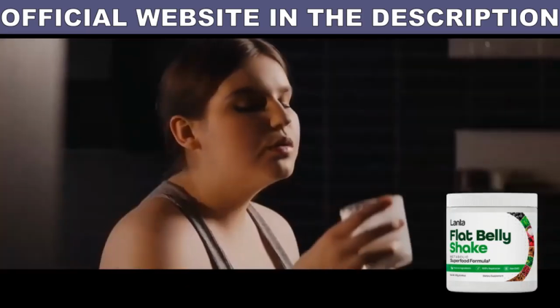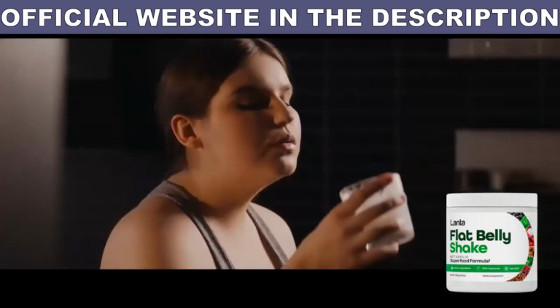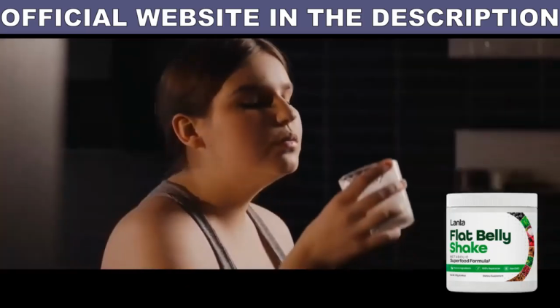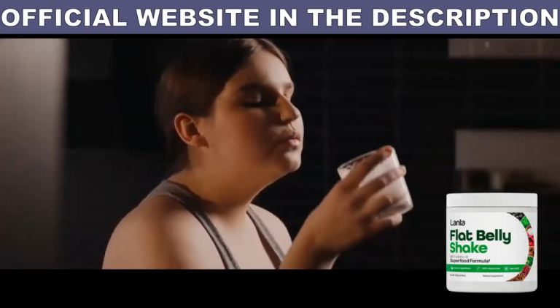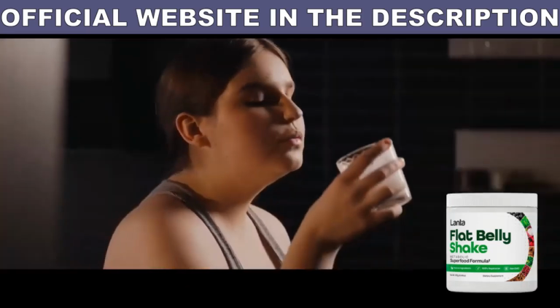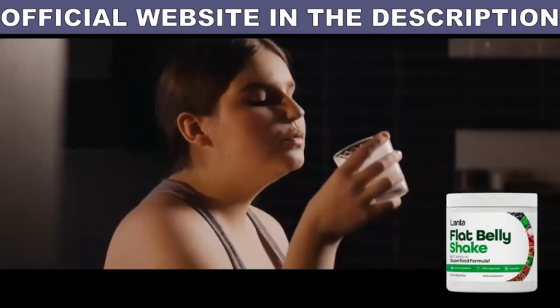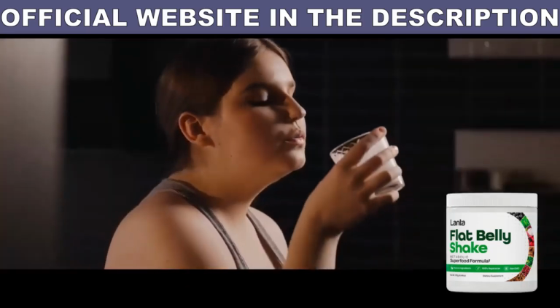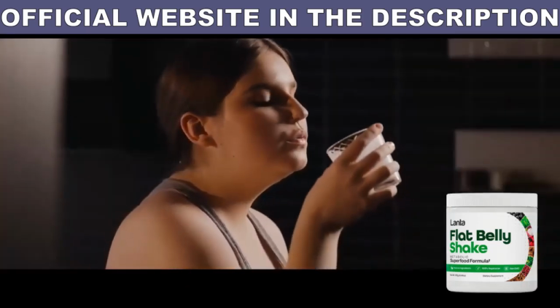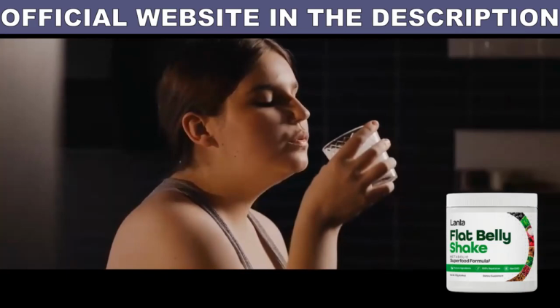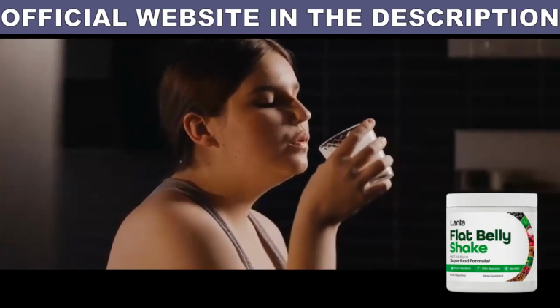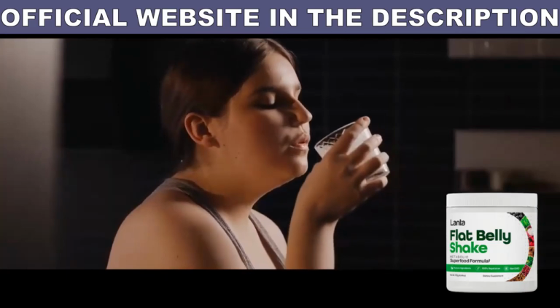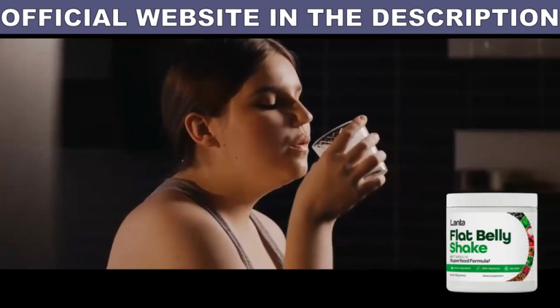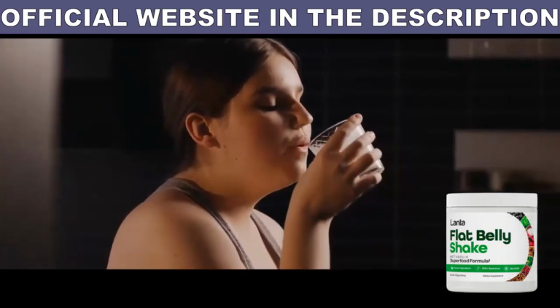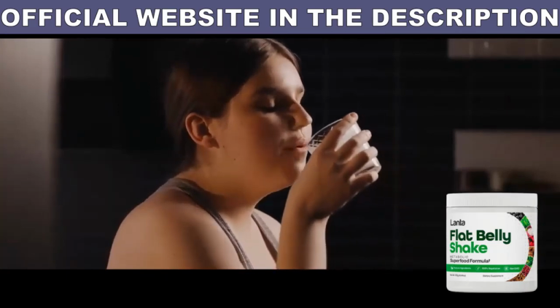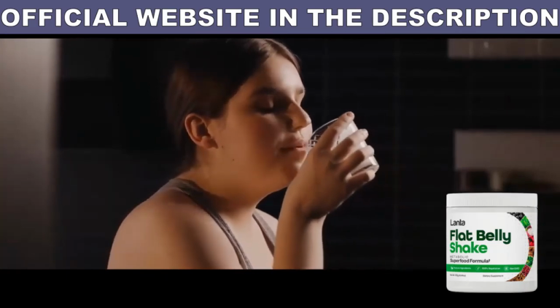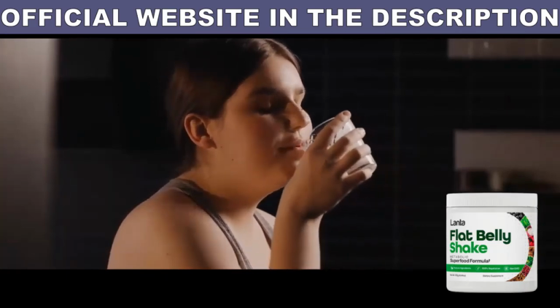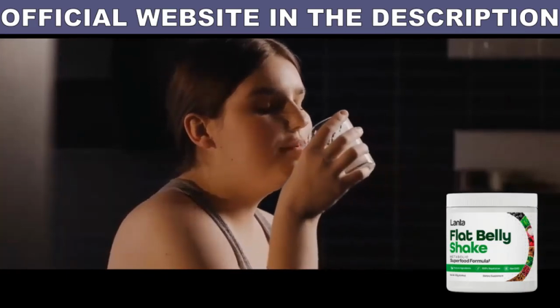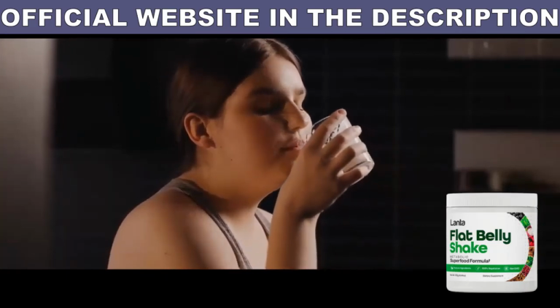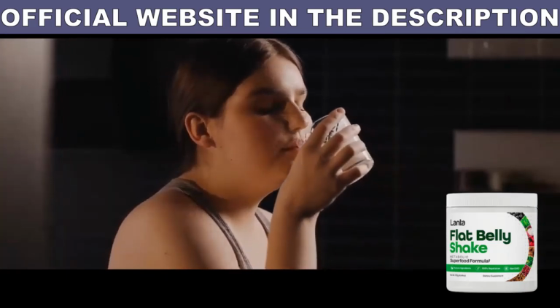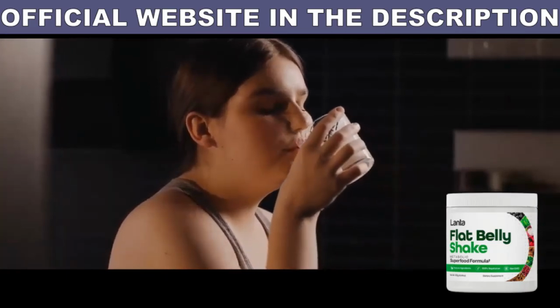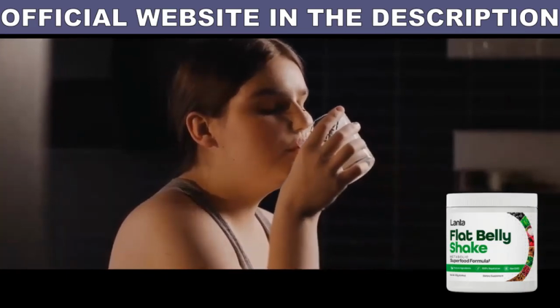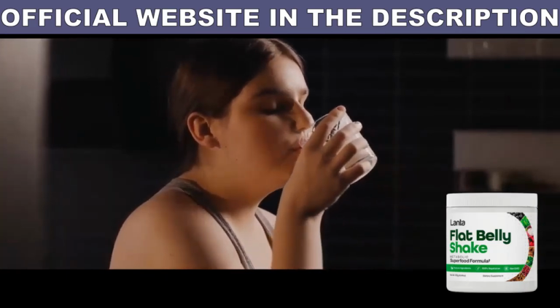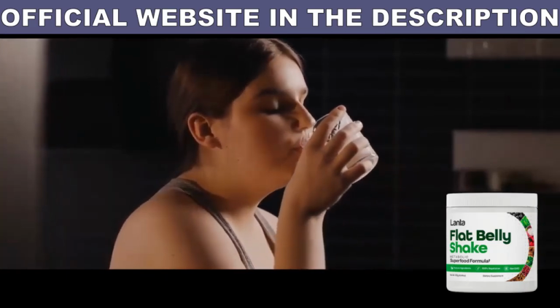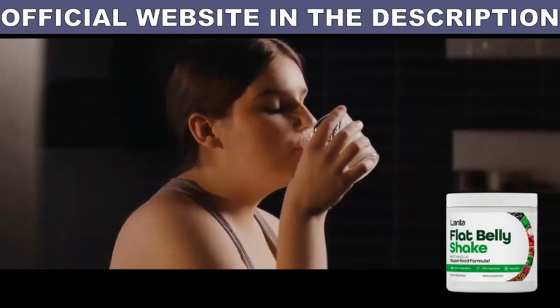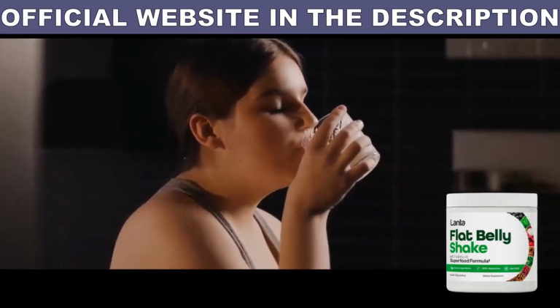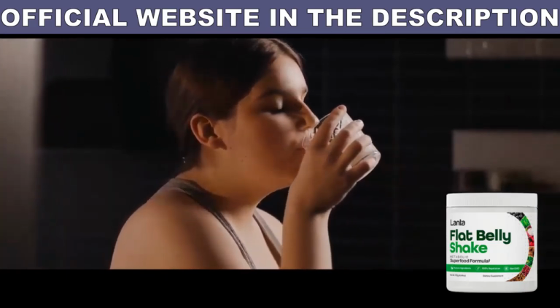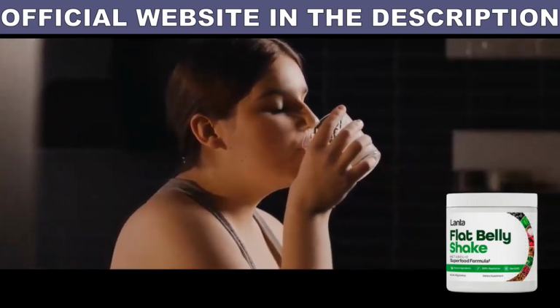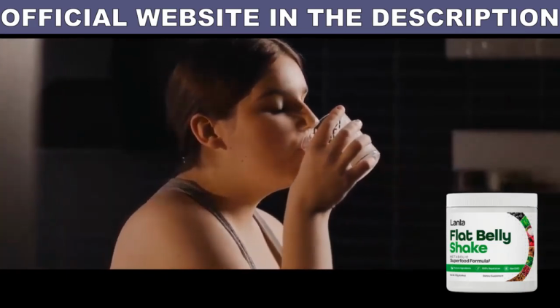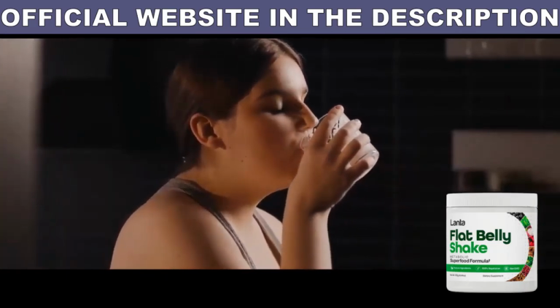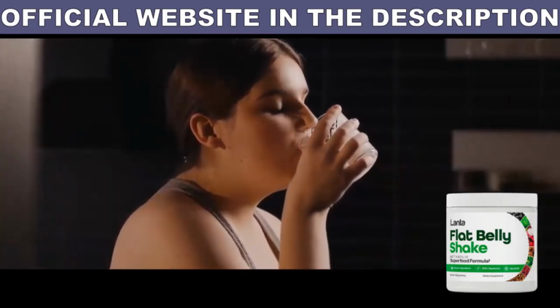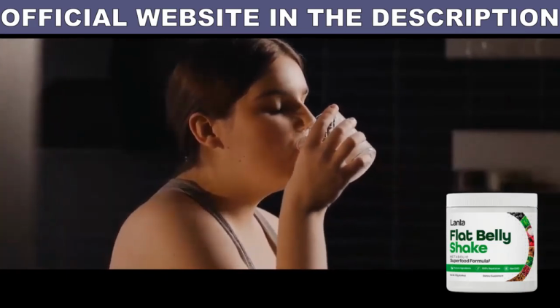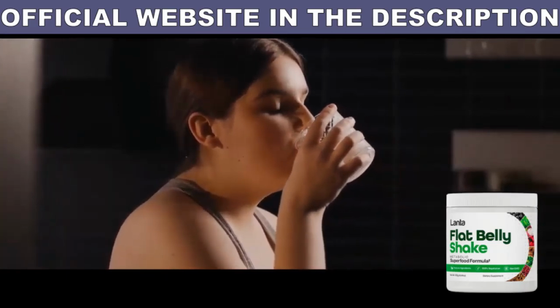To help you, I left the link to the official Lanta Flat Belly Shake website down below in the description of this video.